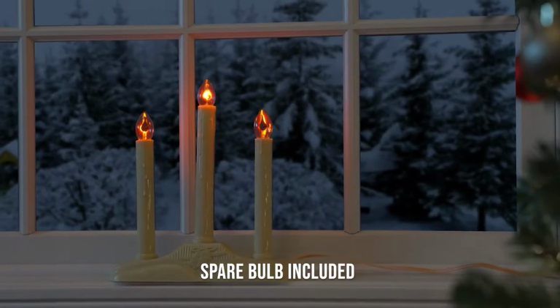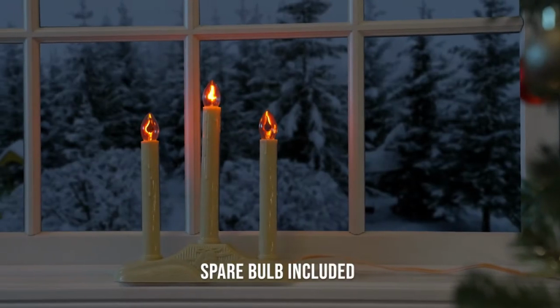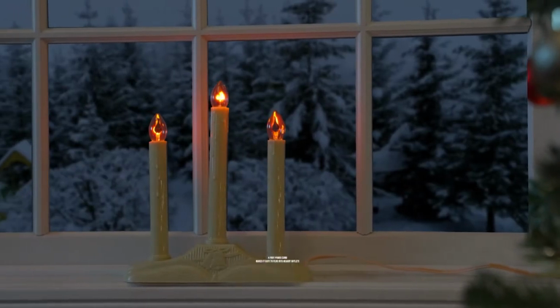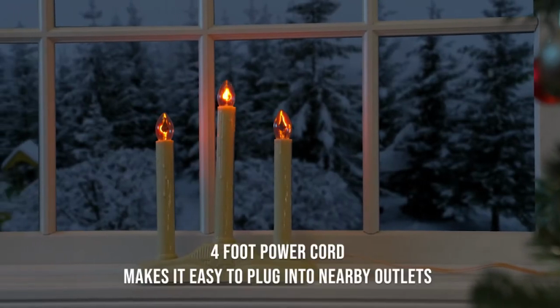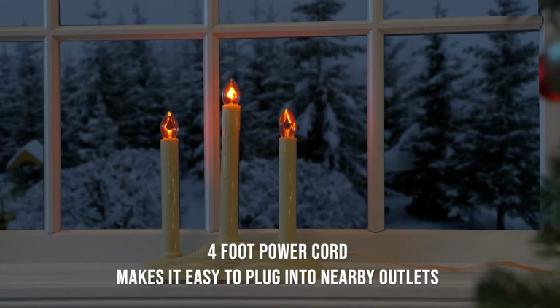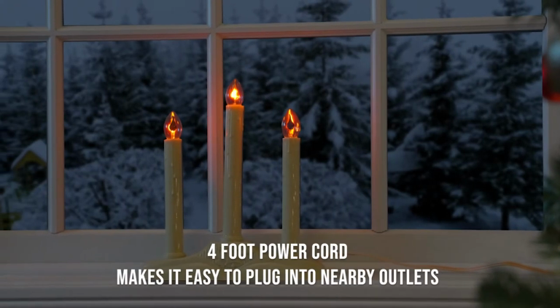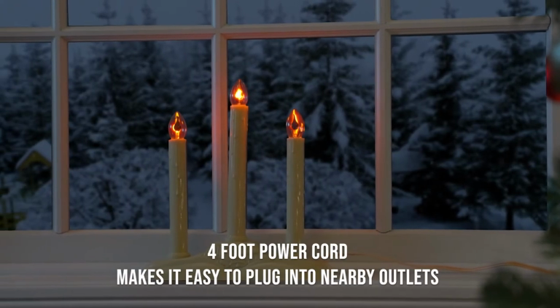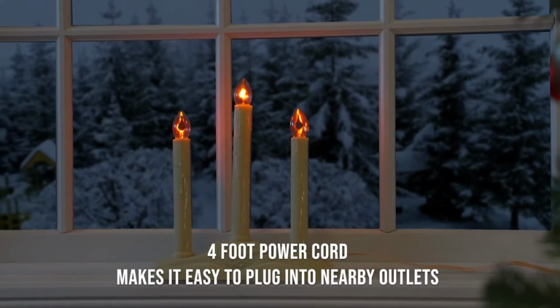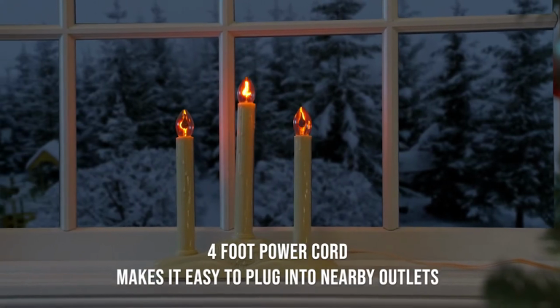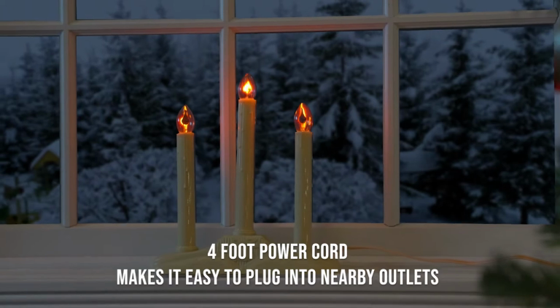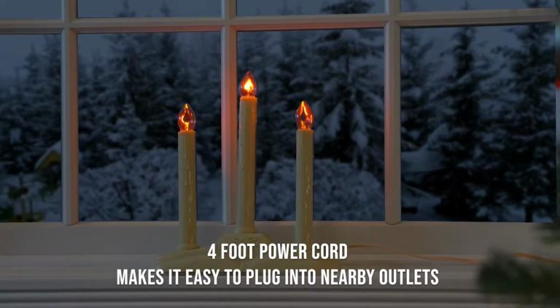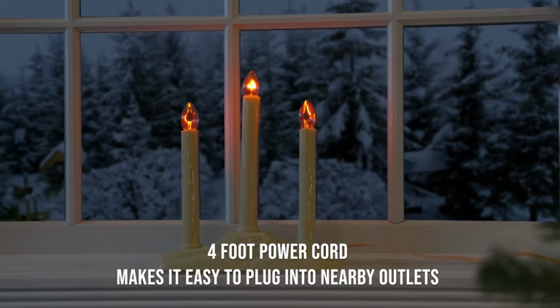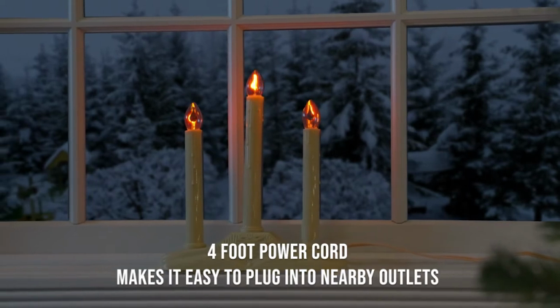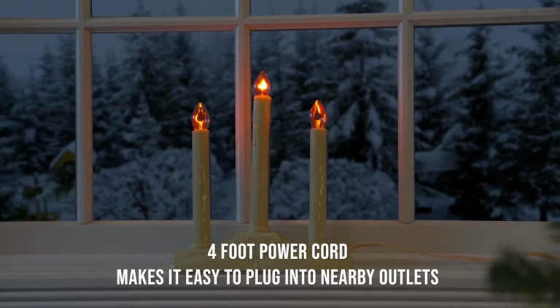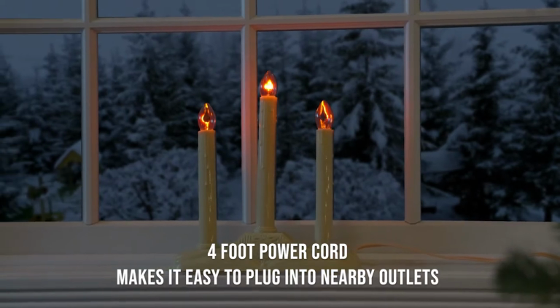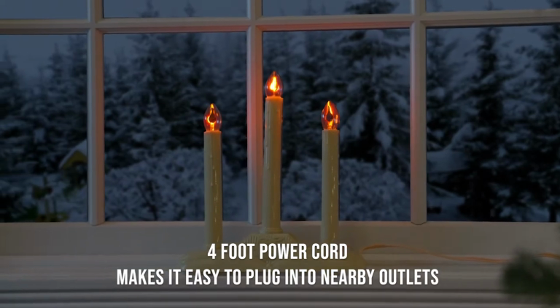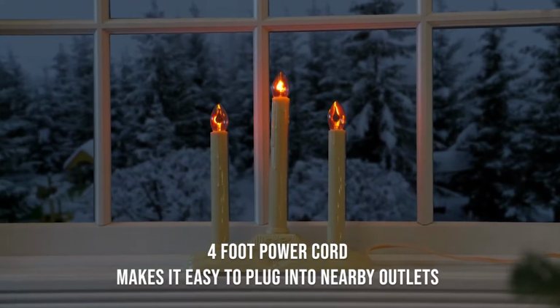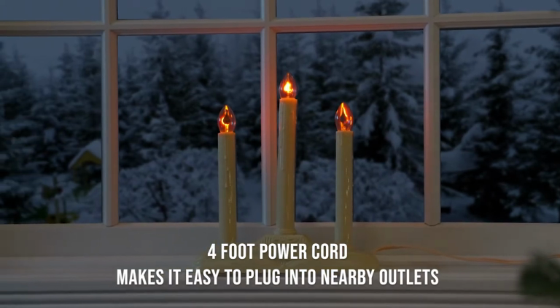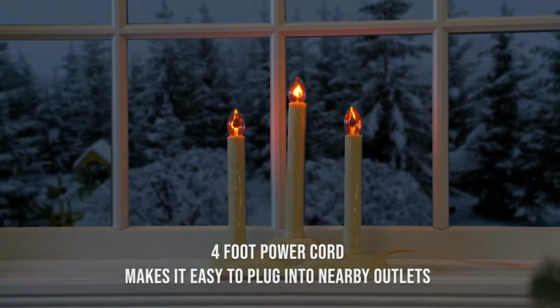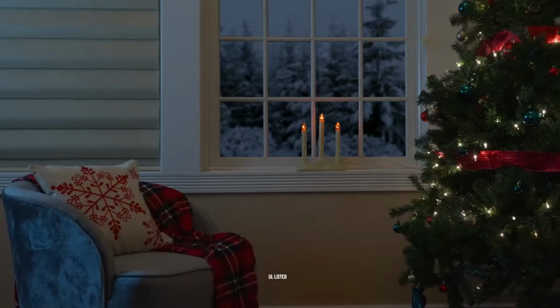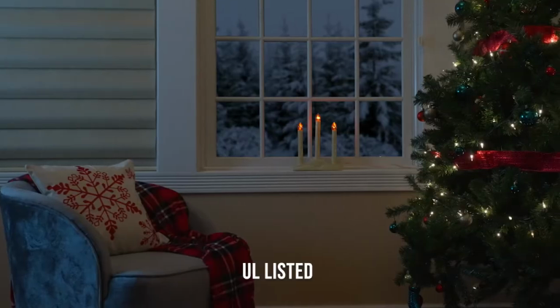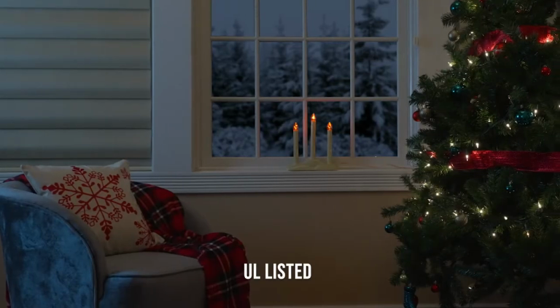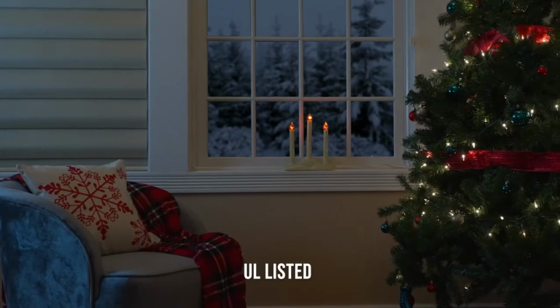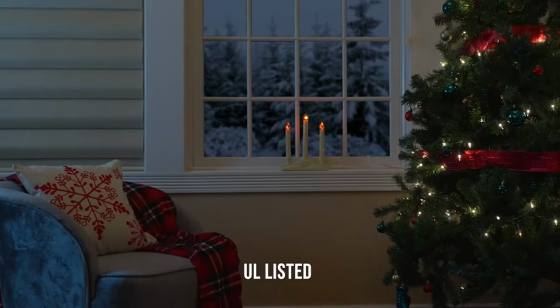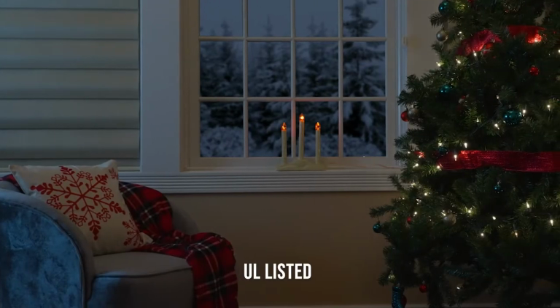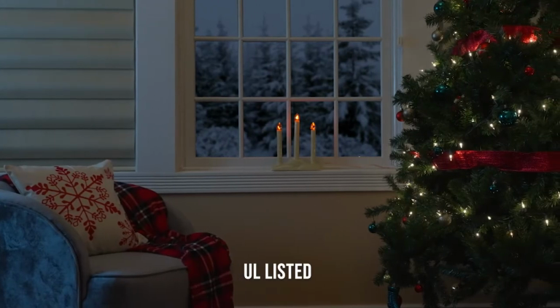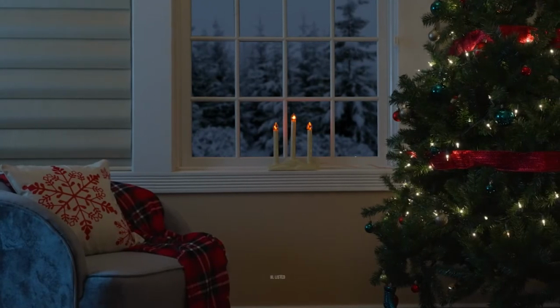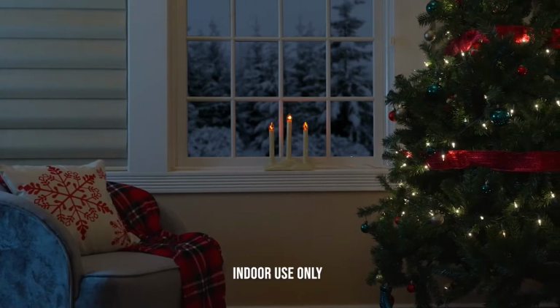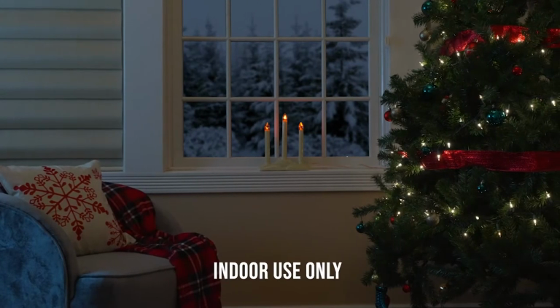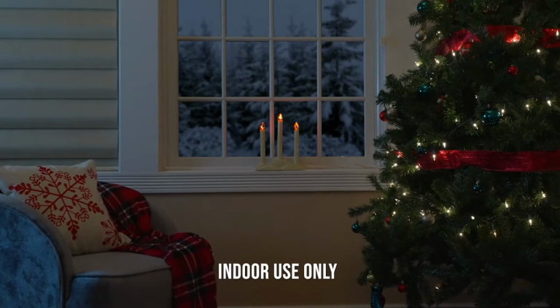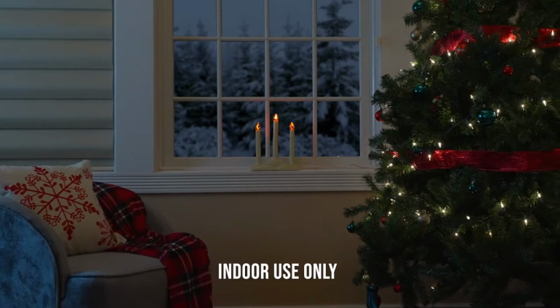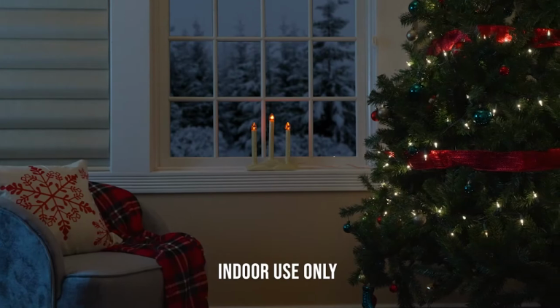A four-foot power cord makes it easy to connect to the nearest electrical outlet. These lights are UL listed and rated for indoor use only.